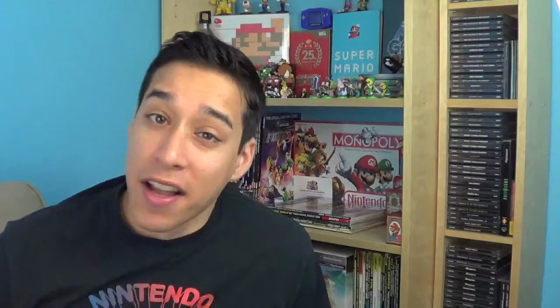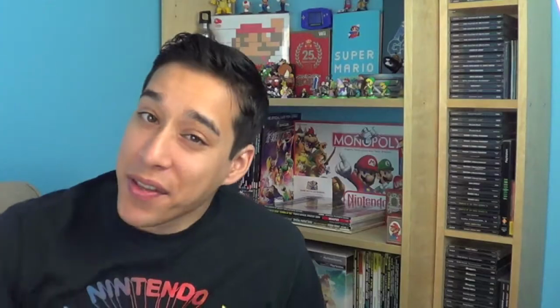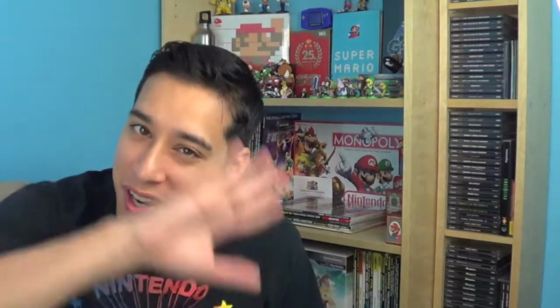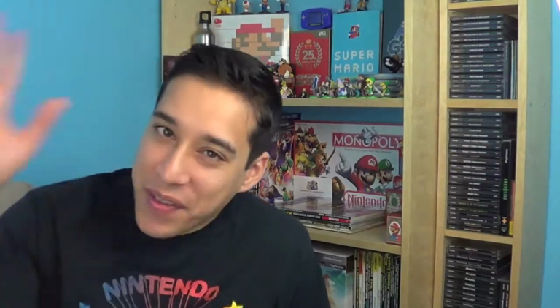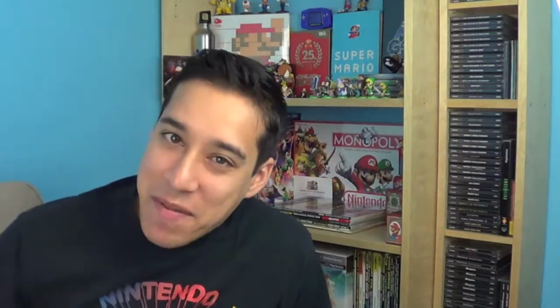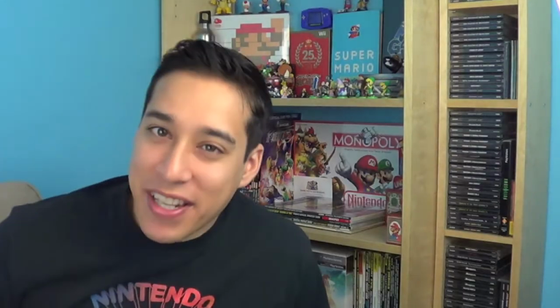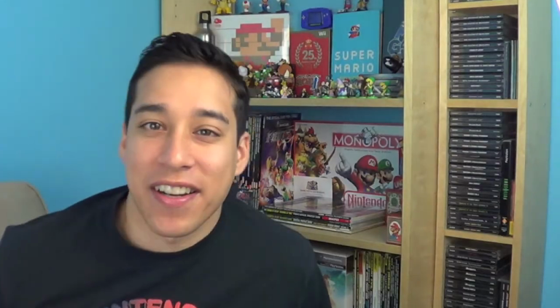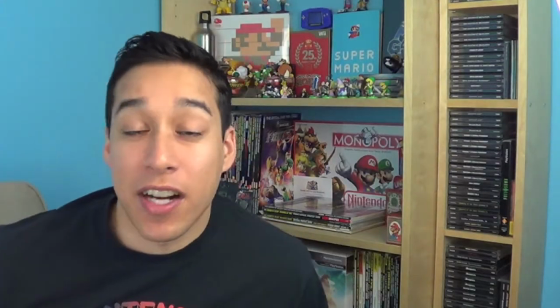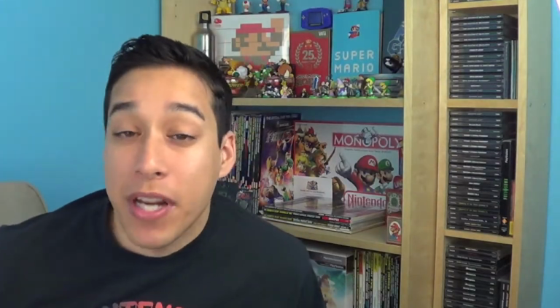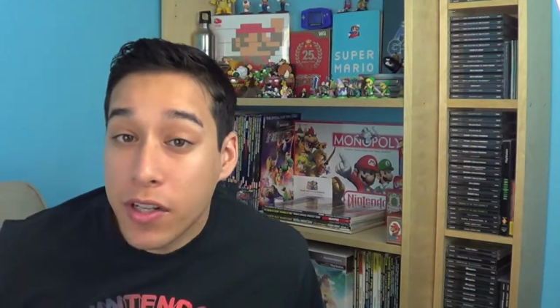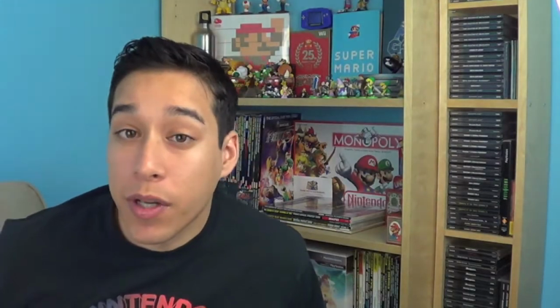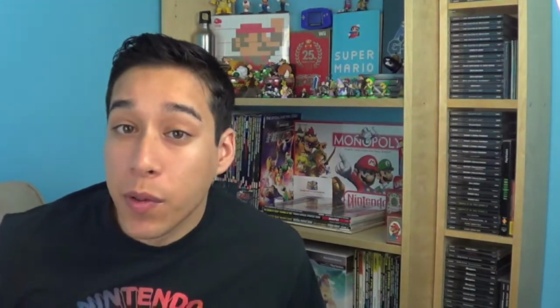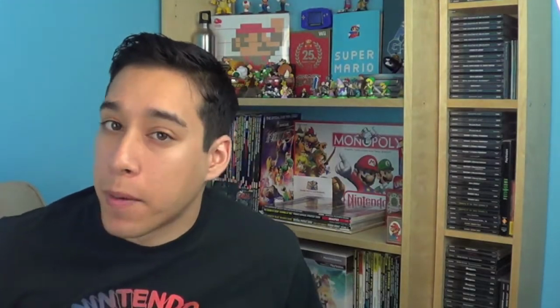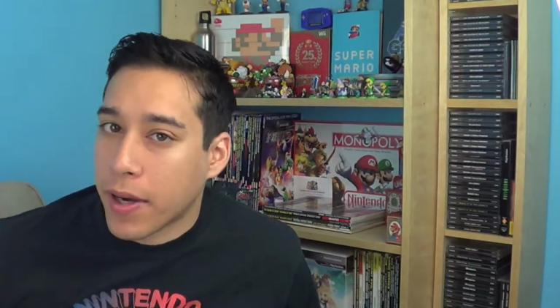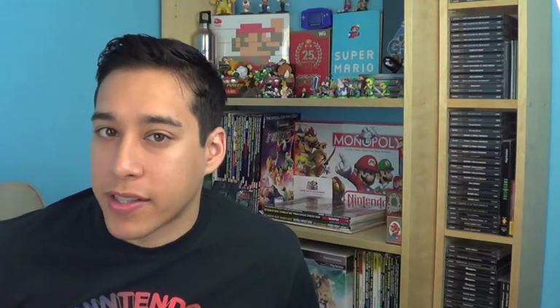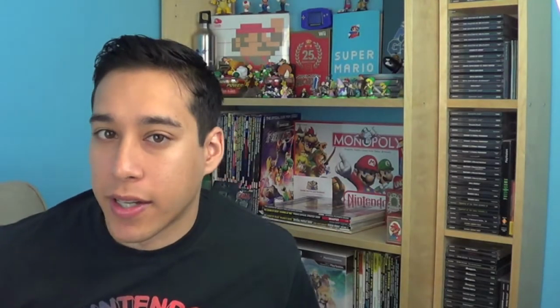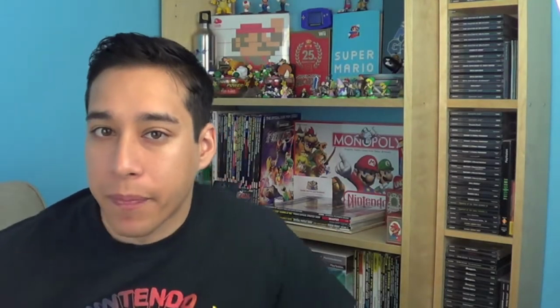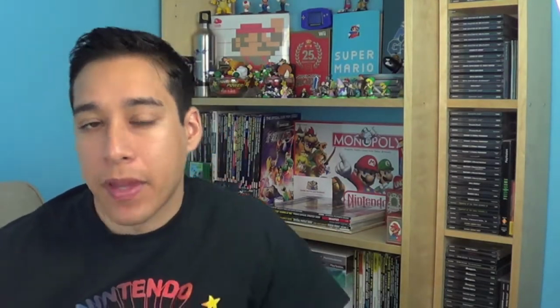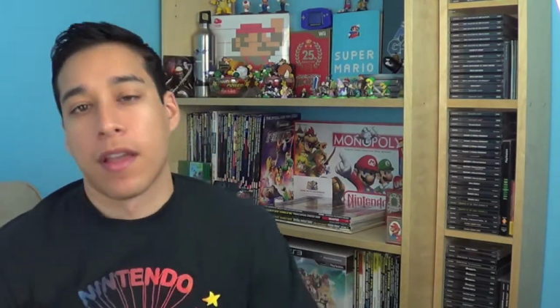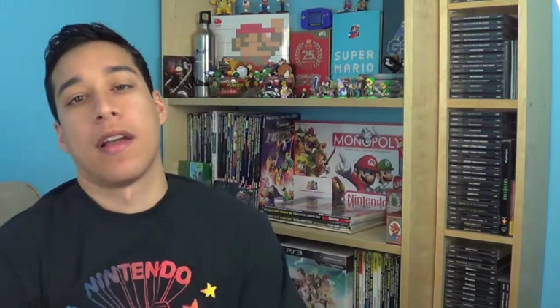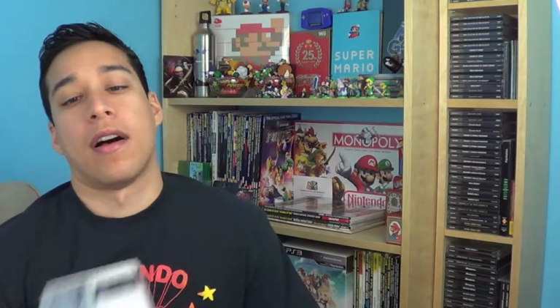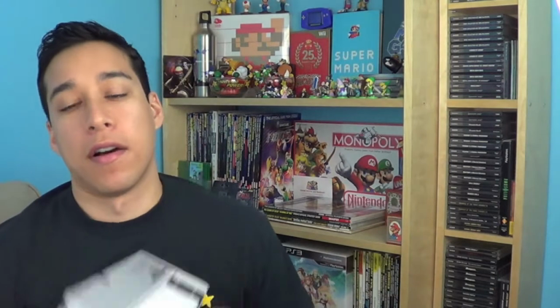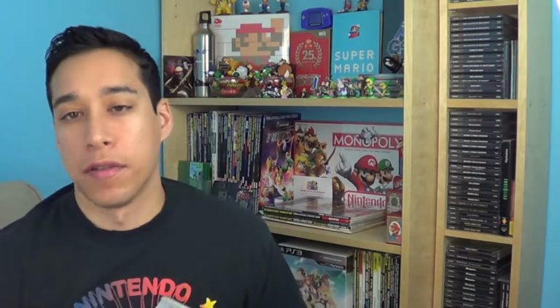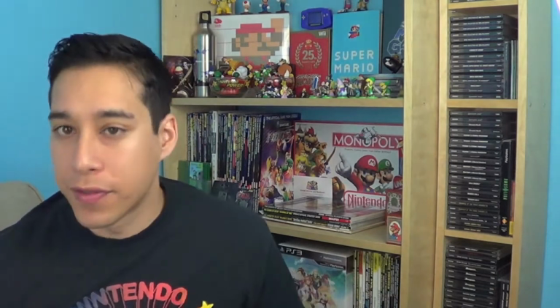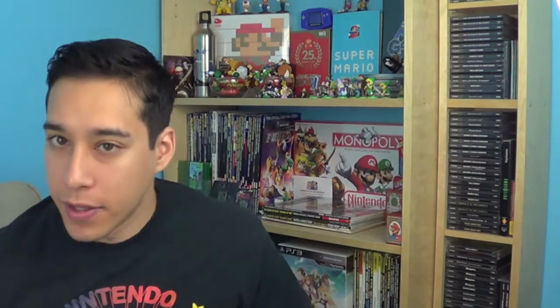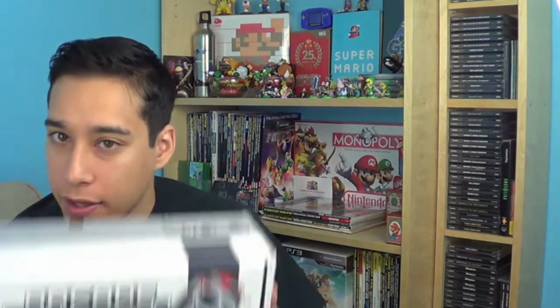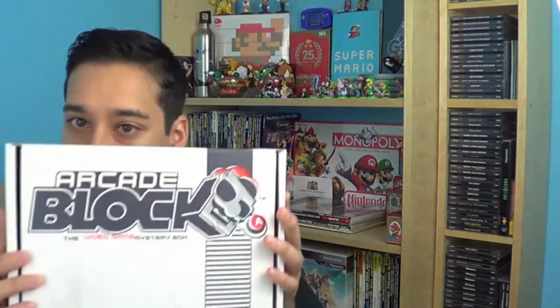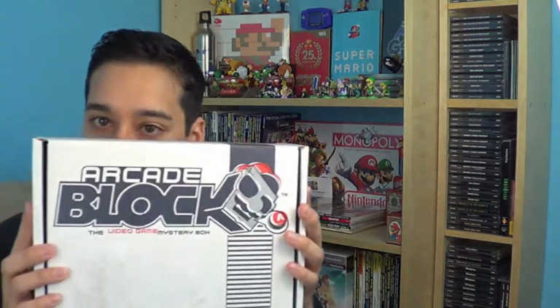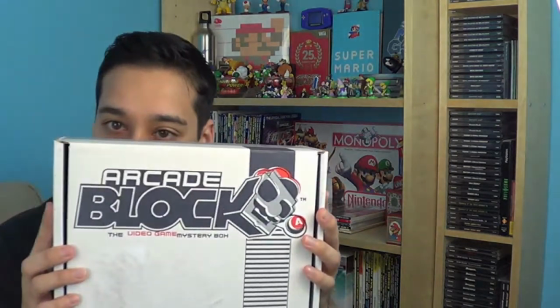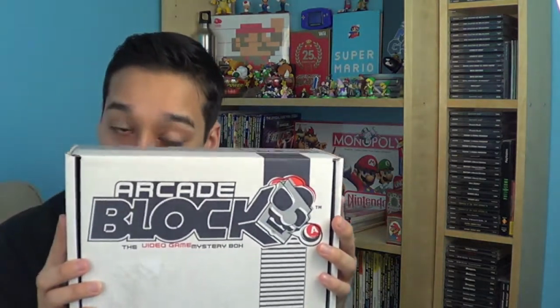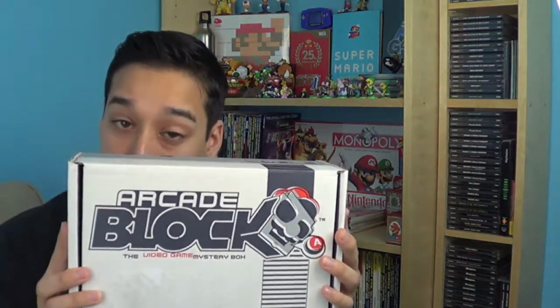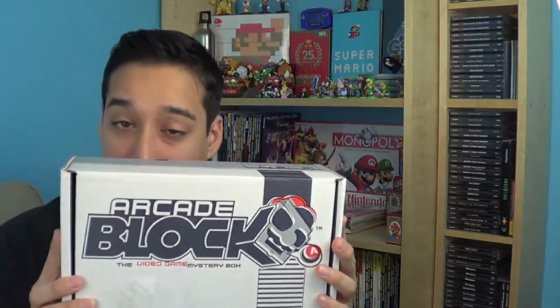The Dawn of Gaming here, and I'm here to do a new unboxing of Arcade Block.